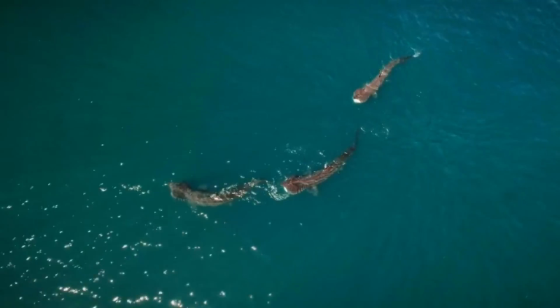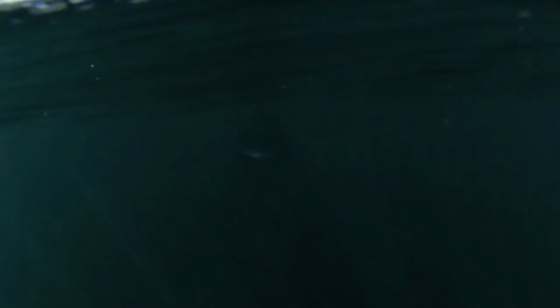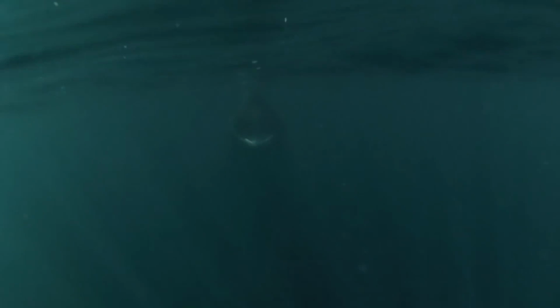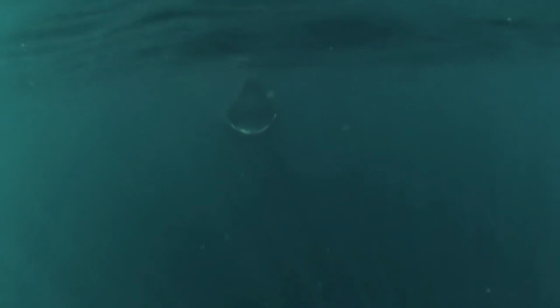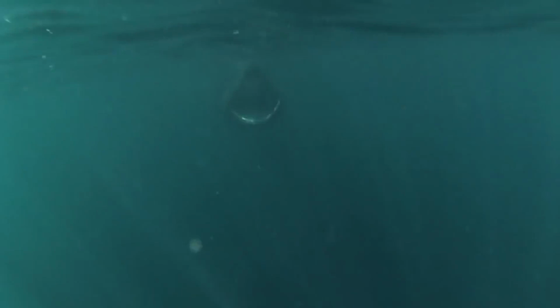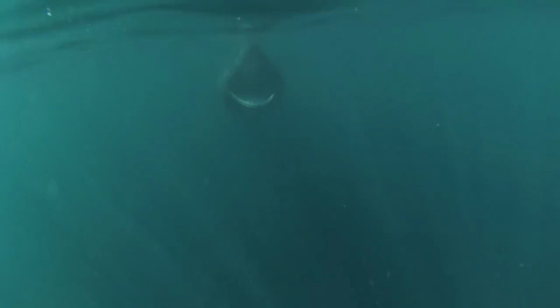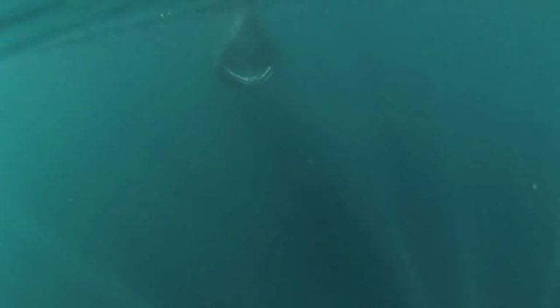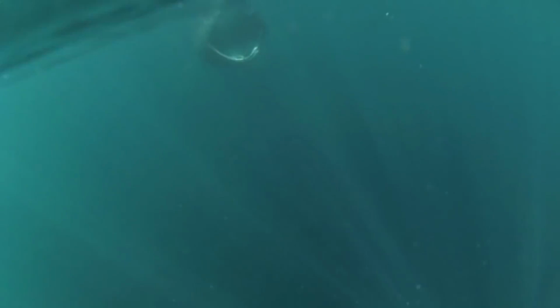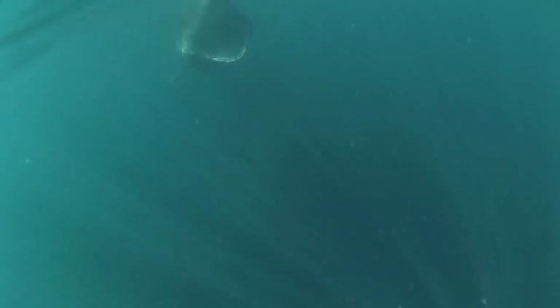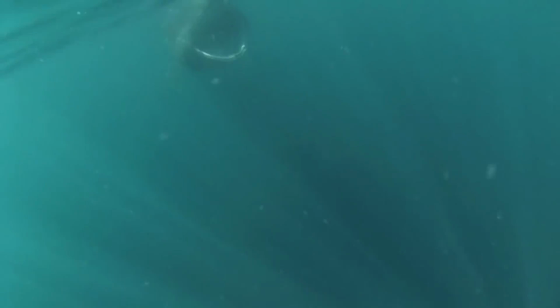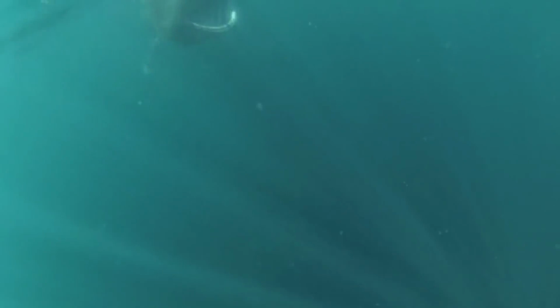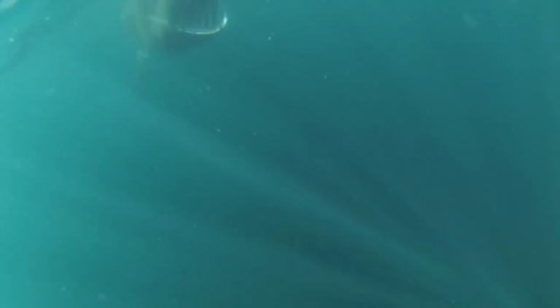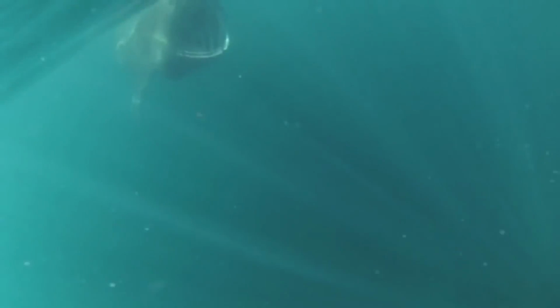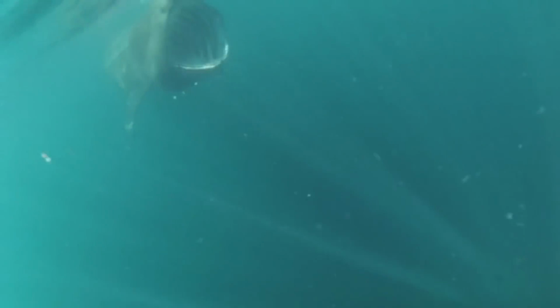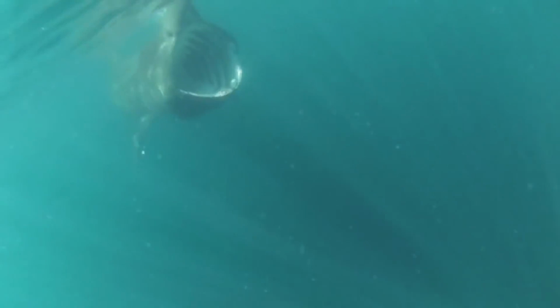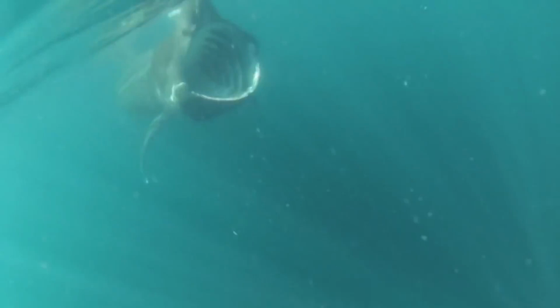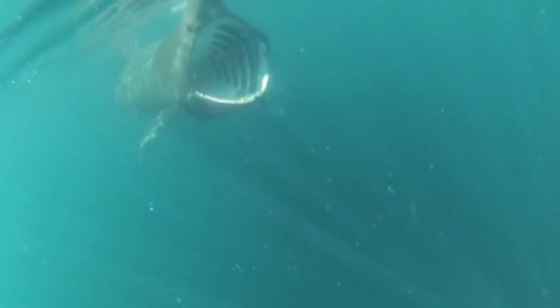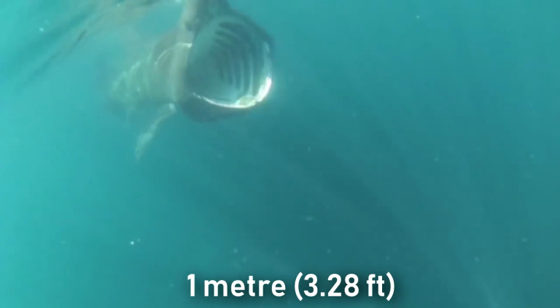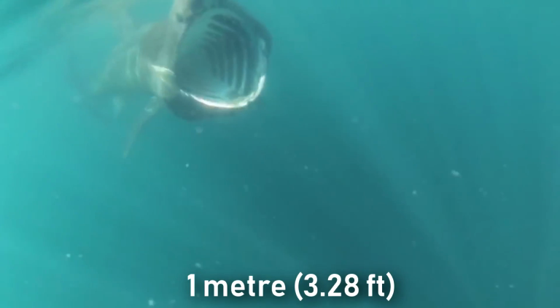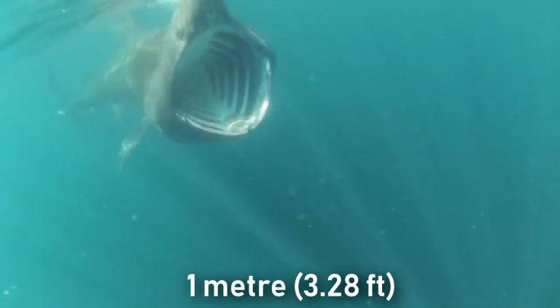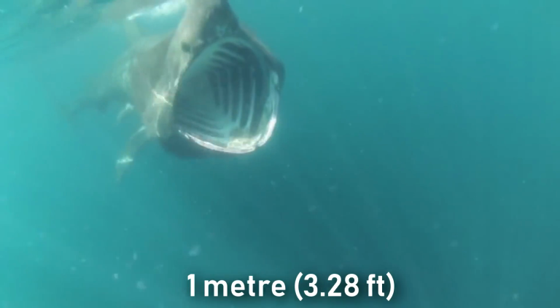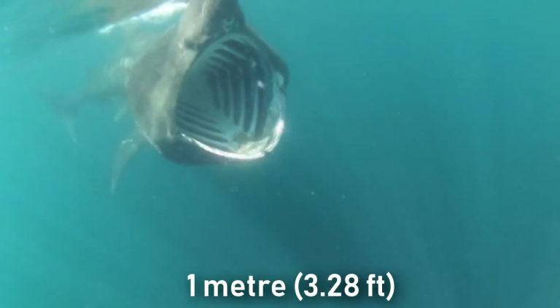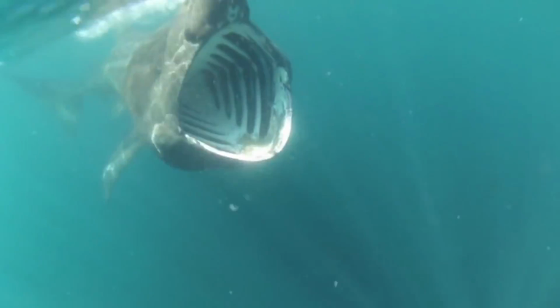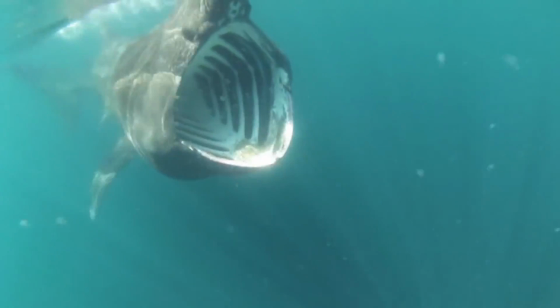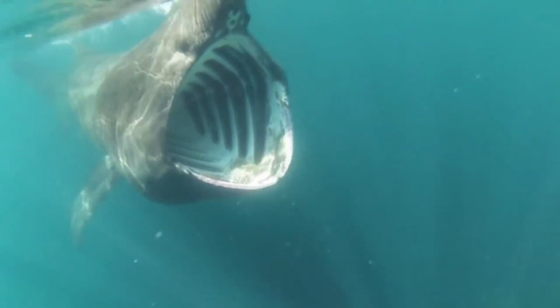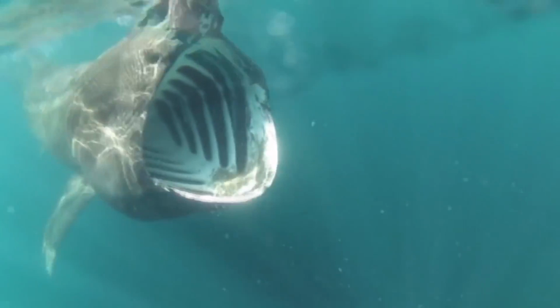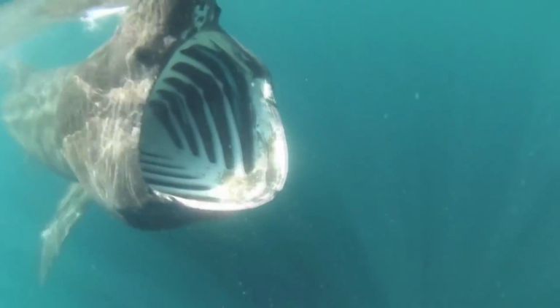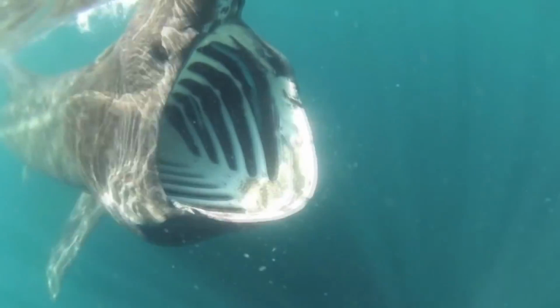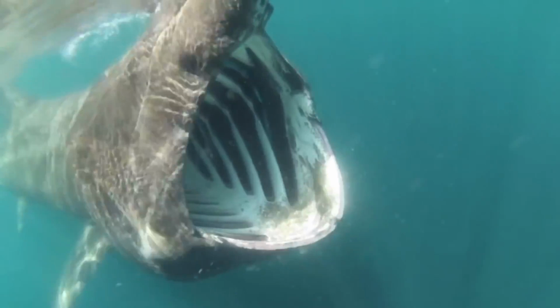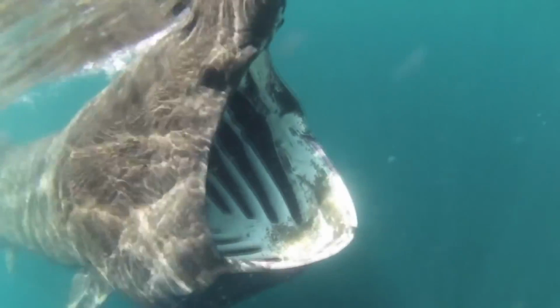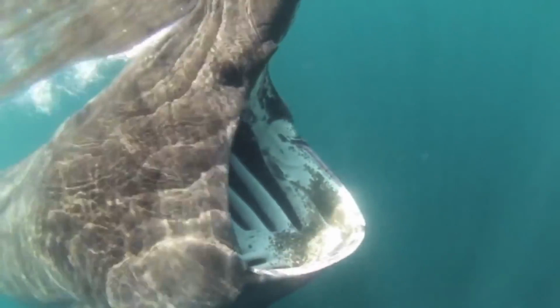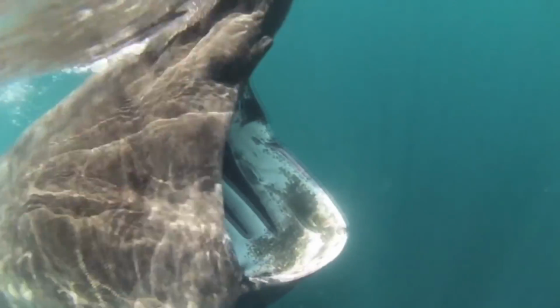The most impressive feature of this shark is its mouth, which opens up to 1 meter wide — big enough to swallow a whole human.